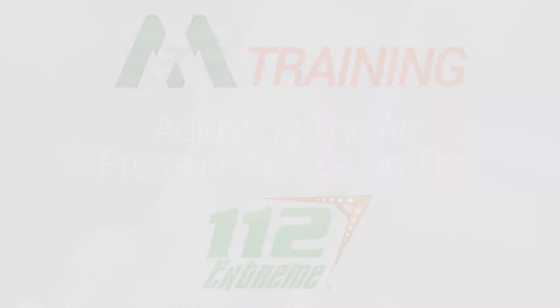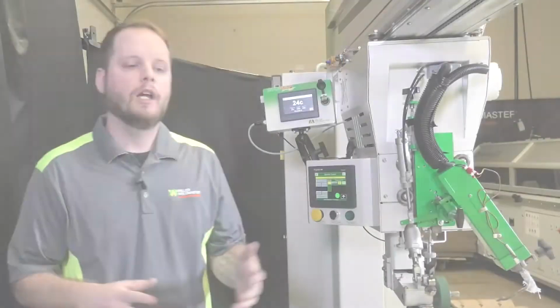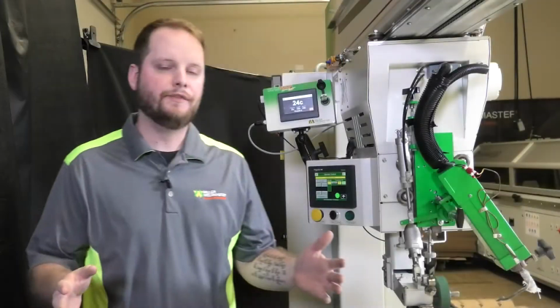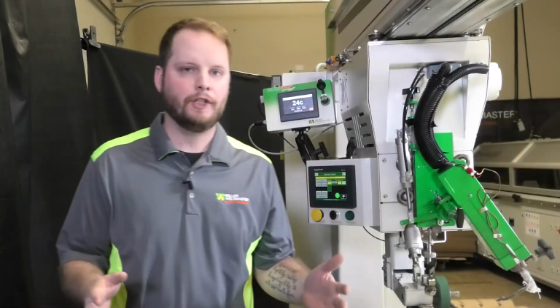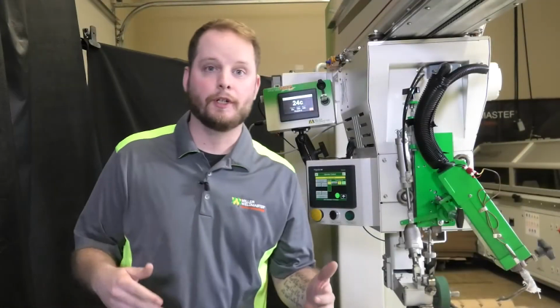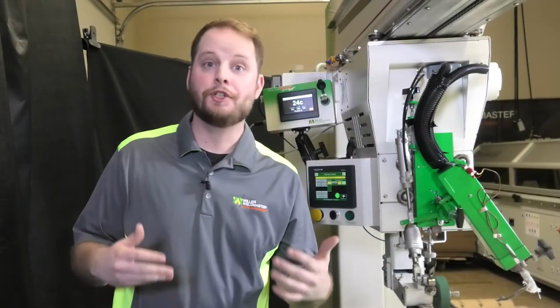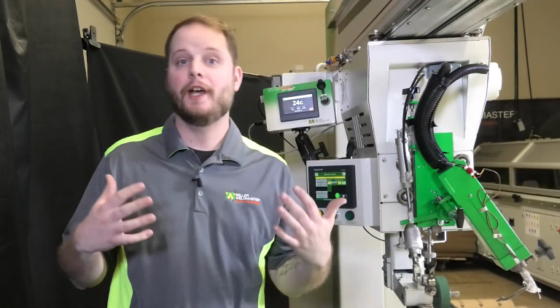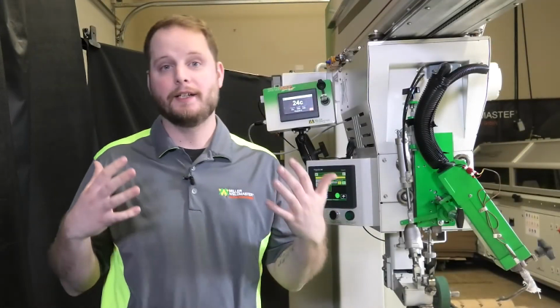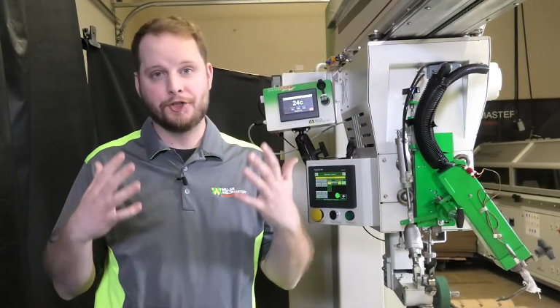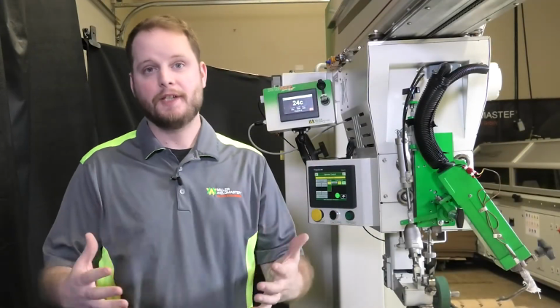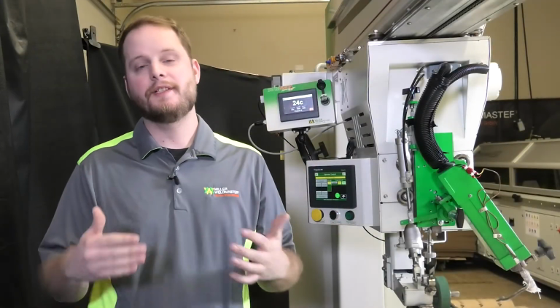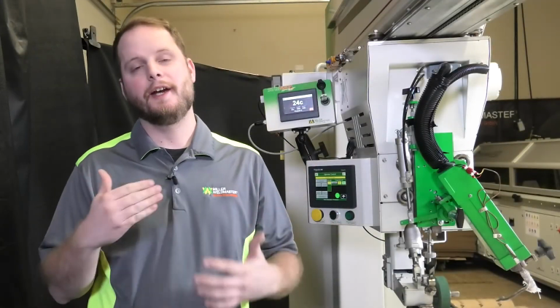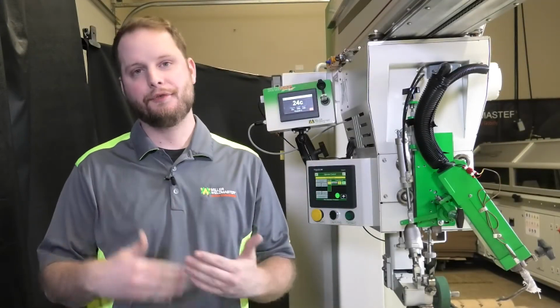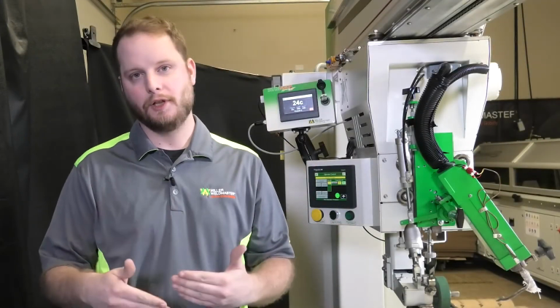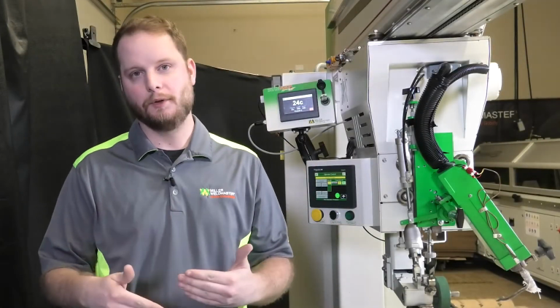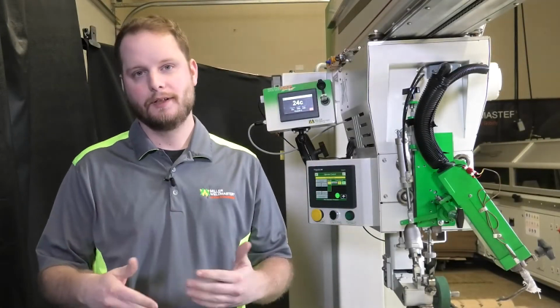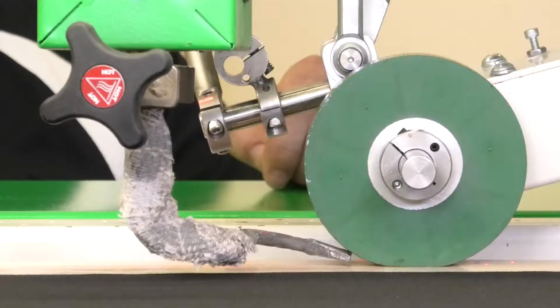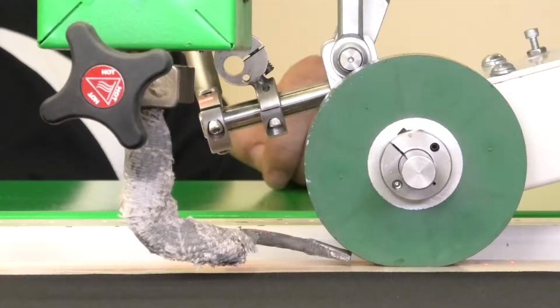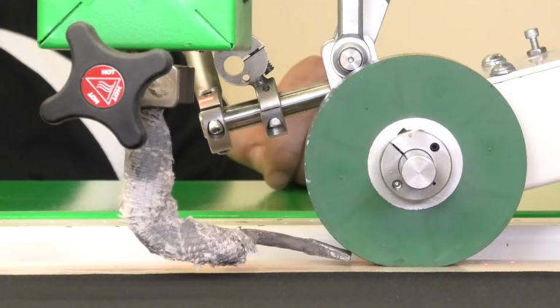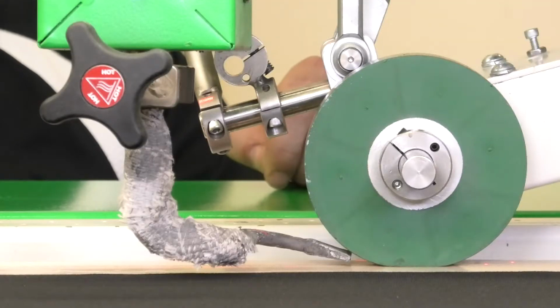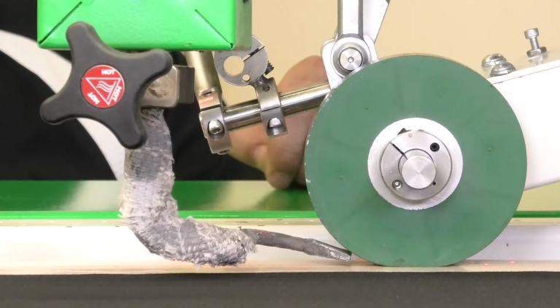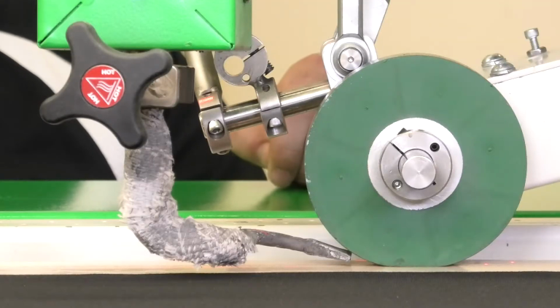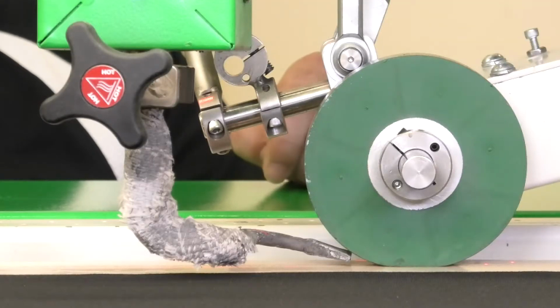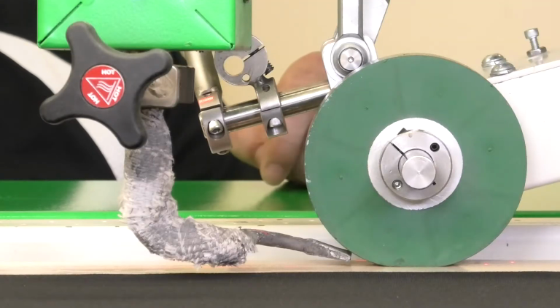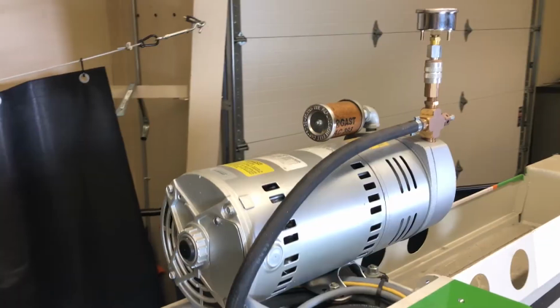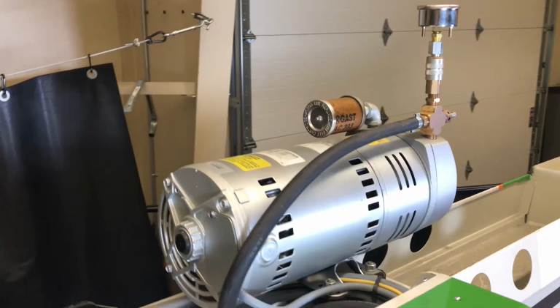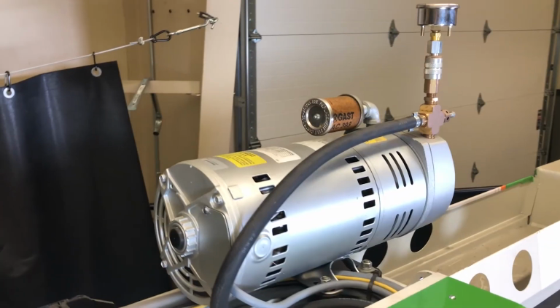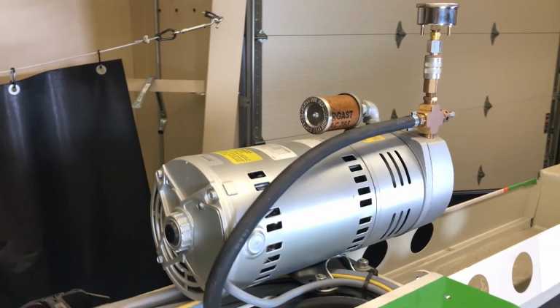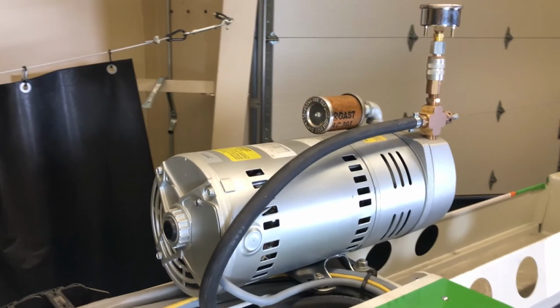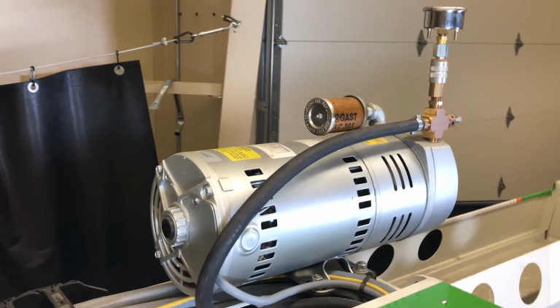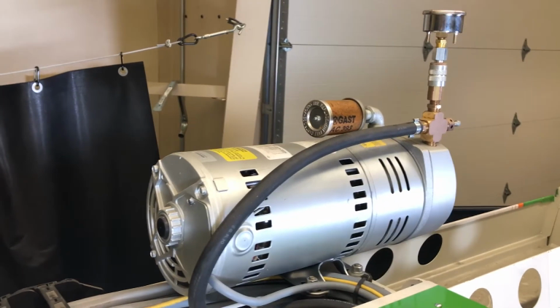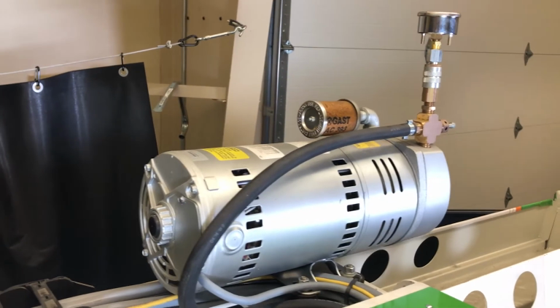In this video we're going to show you how to adjust the airflow coming out of your air nozzle off of your onboard compressor.